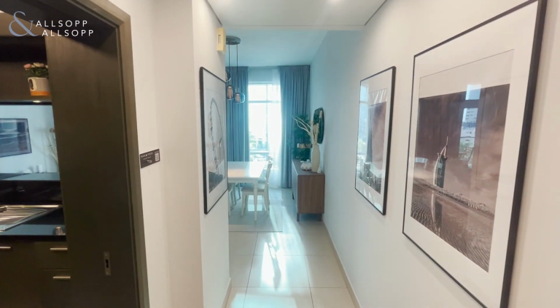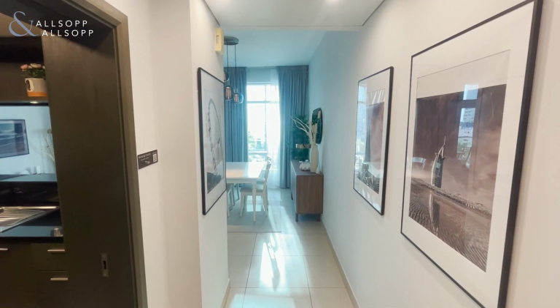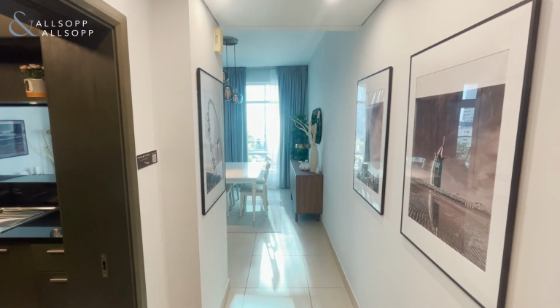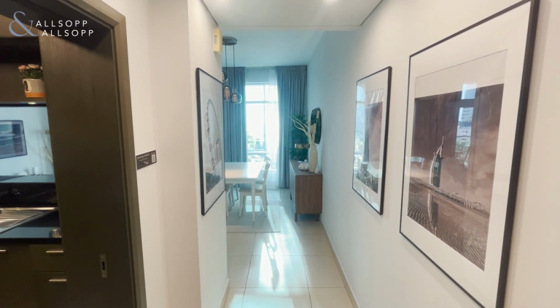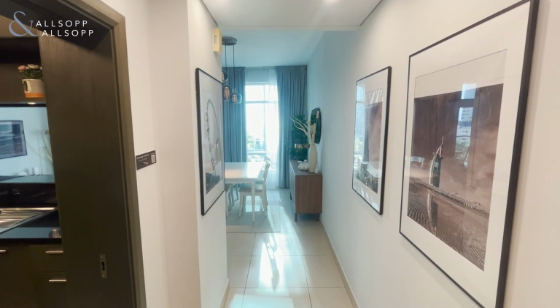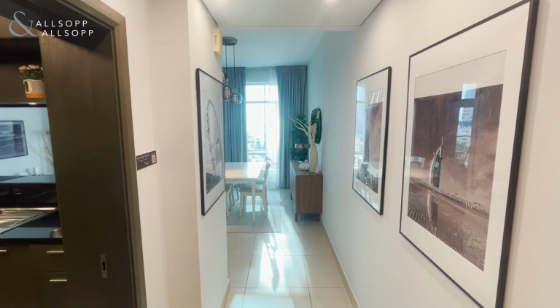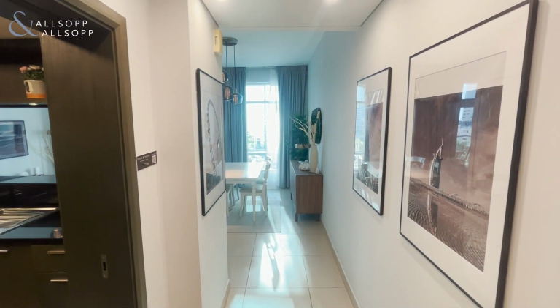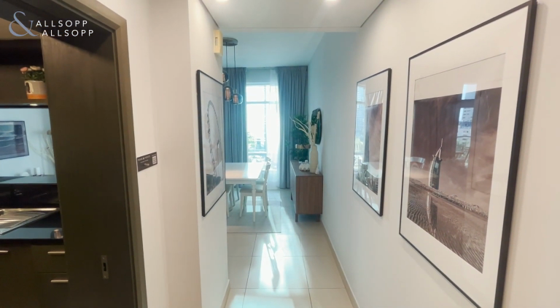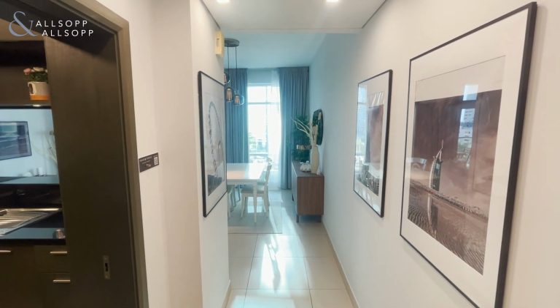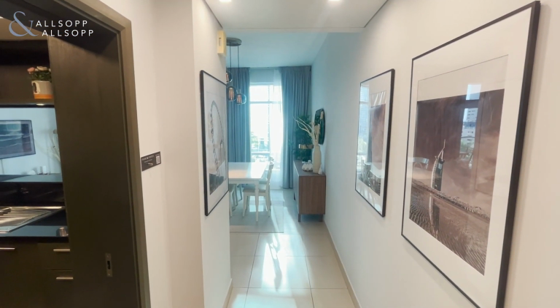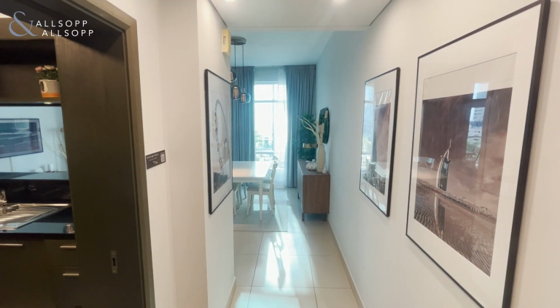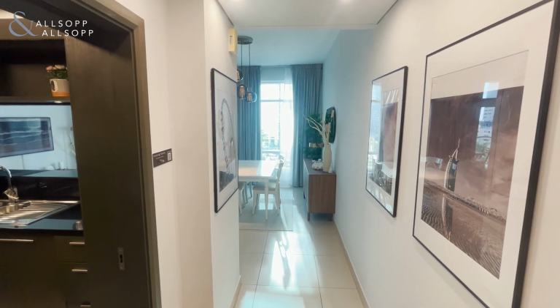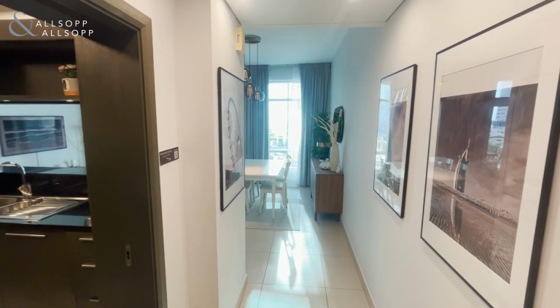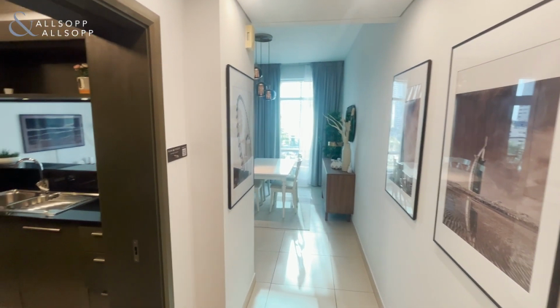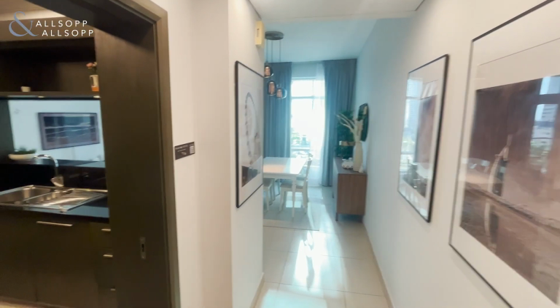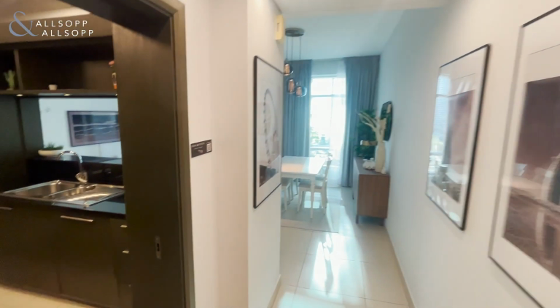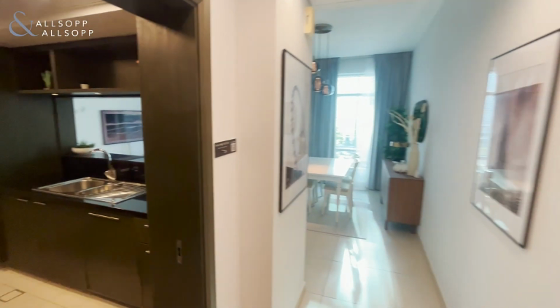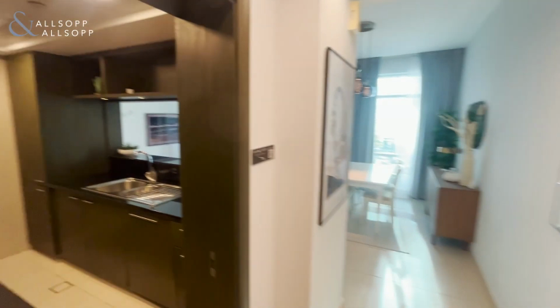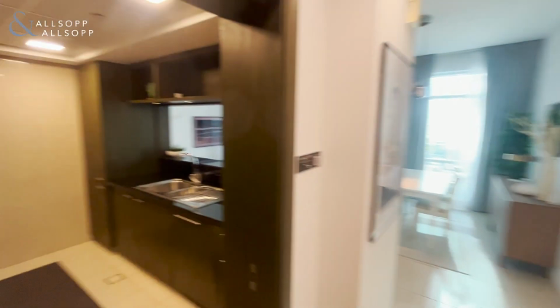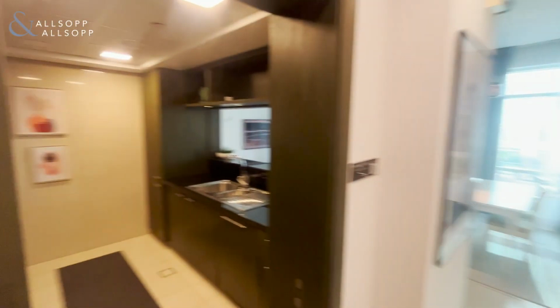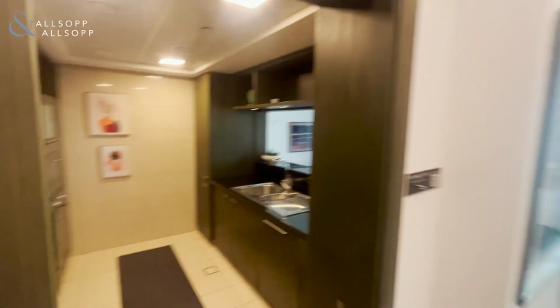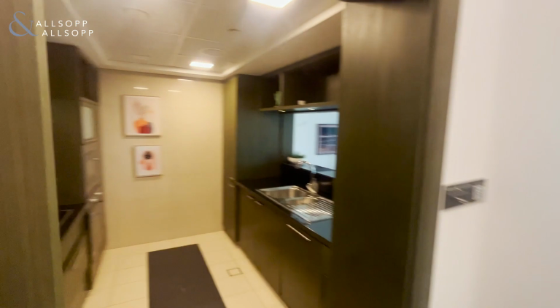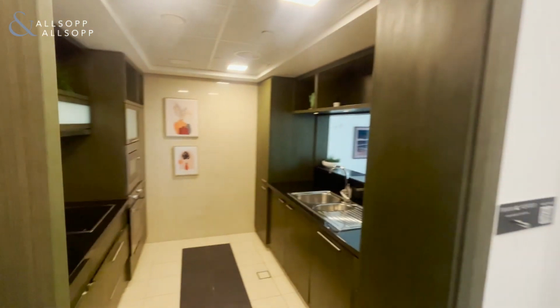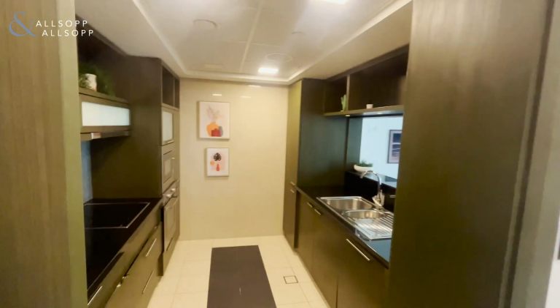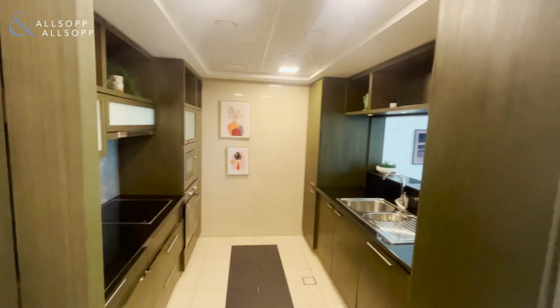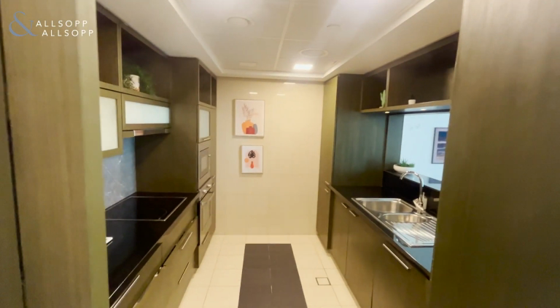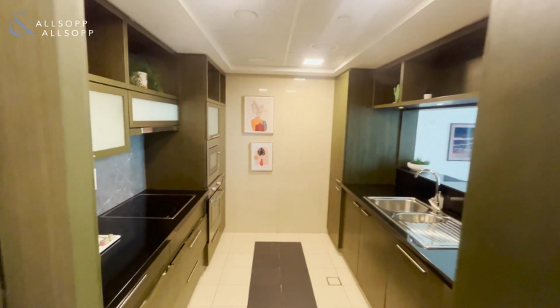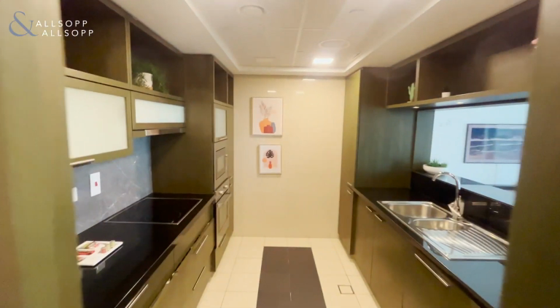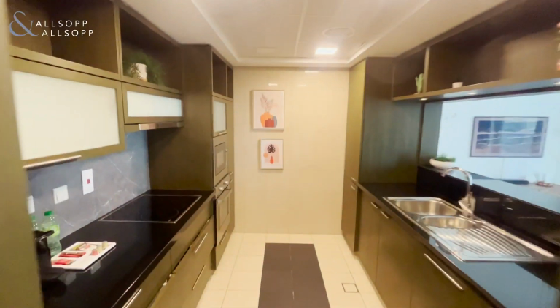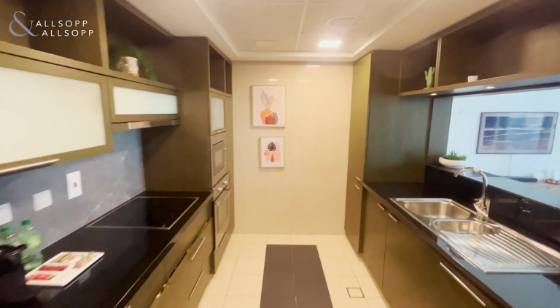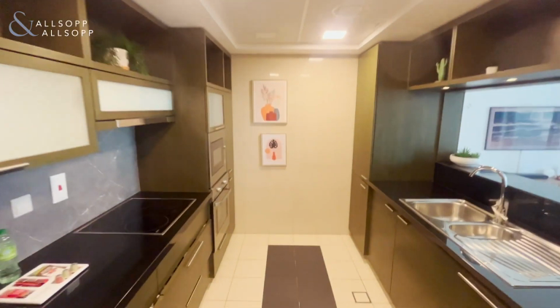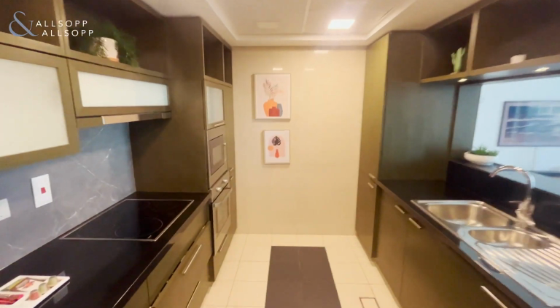Hello, my name is Travis from Allsop and Allsop Real Estate, and I'm here to present to you a one-bedroom in the Lofts Central.